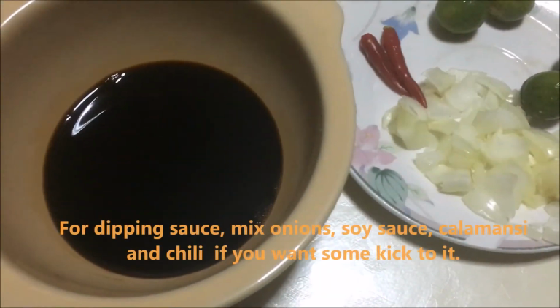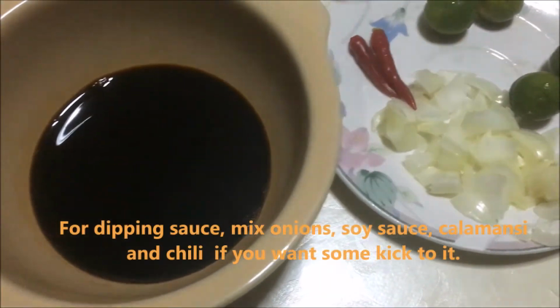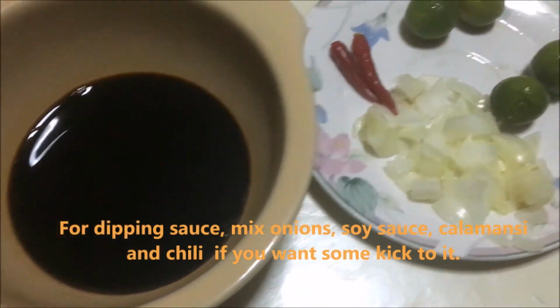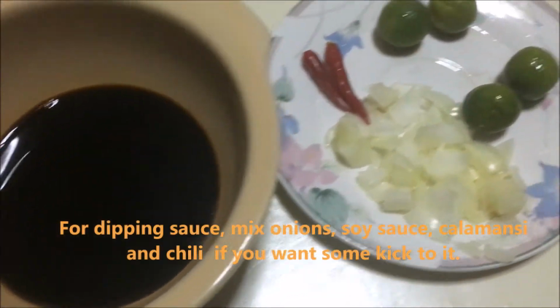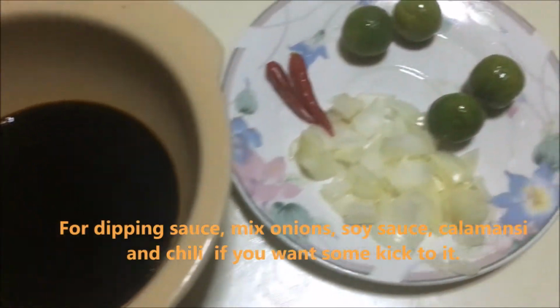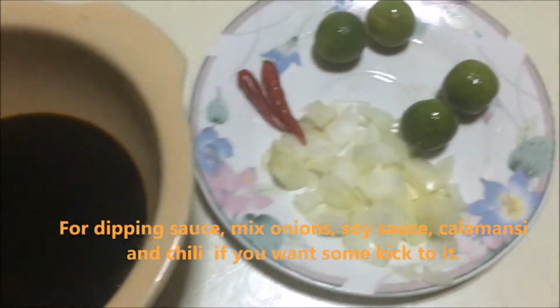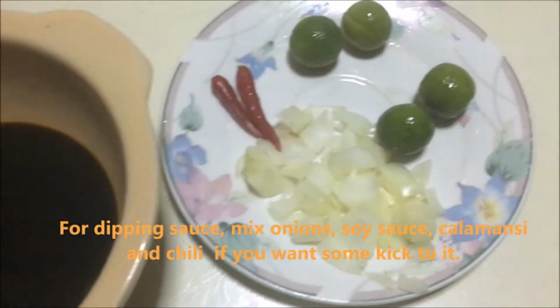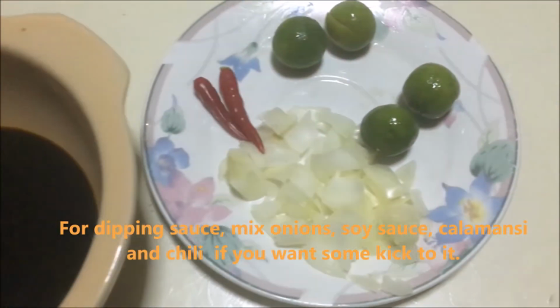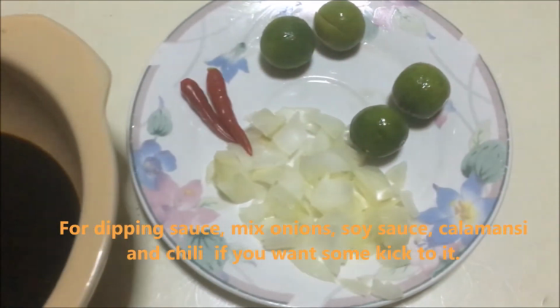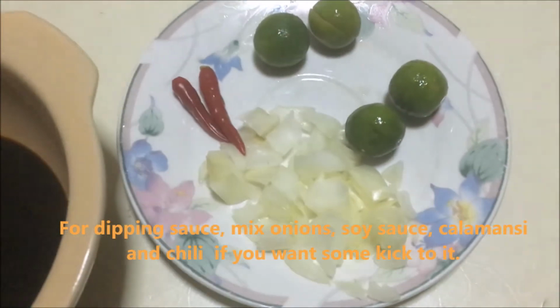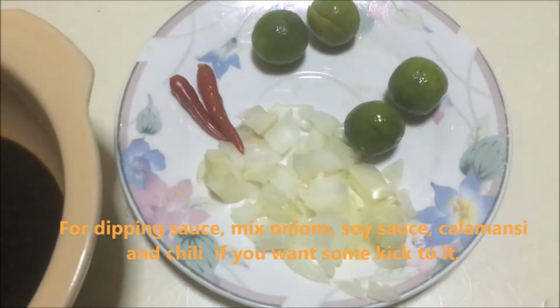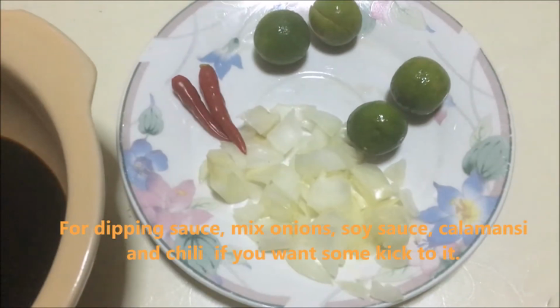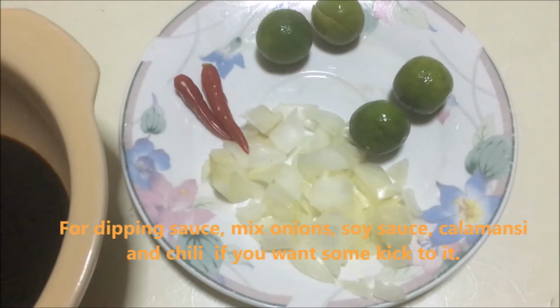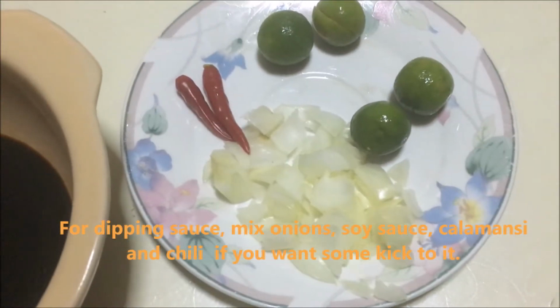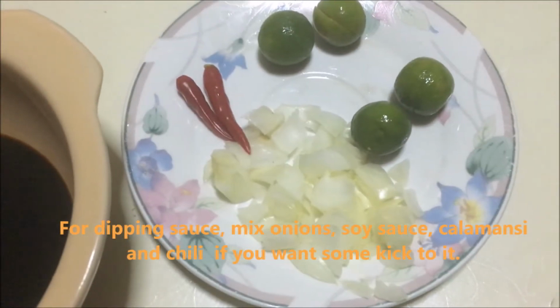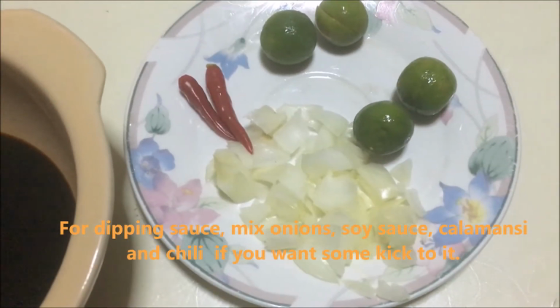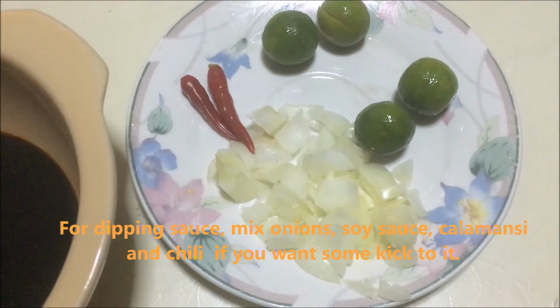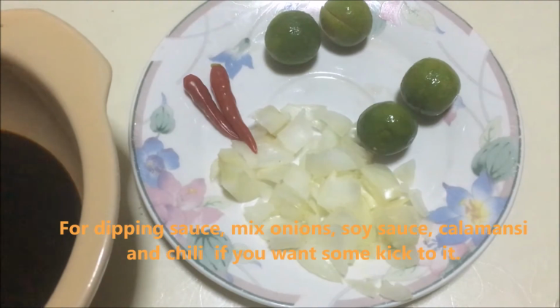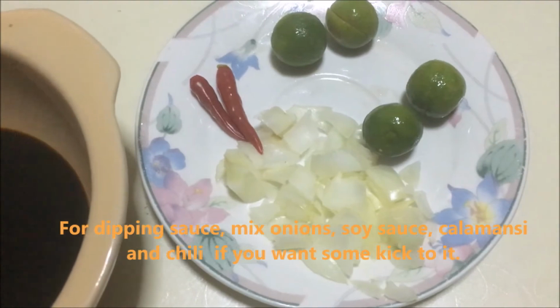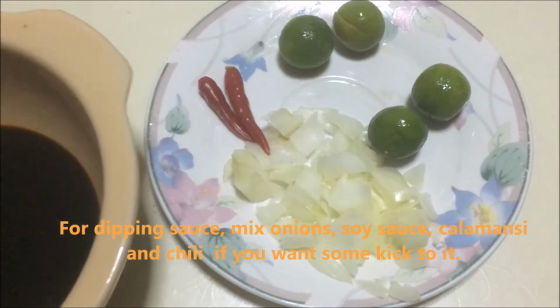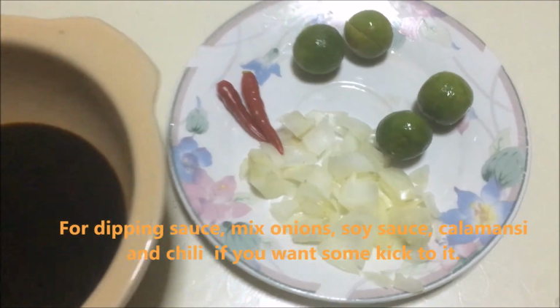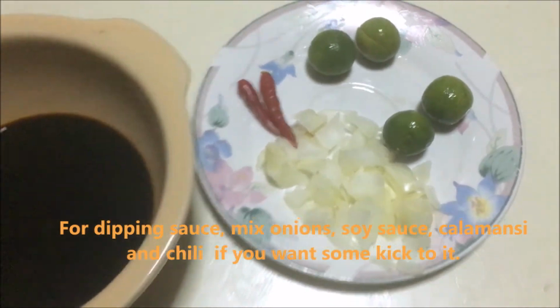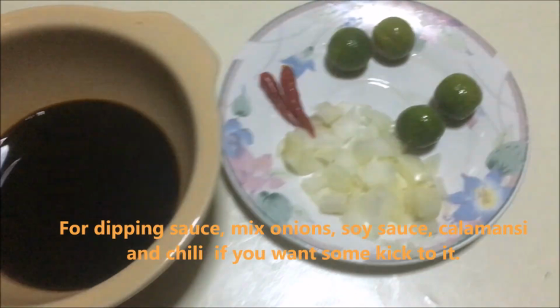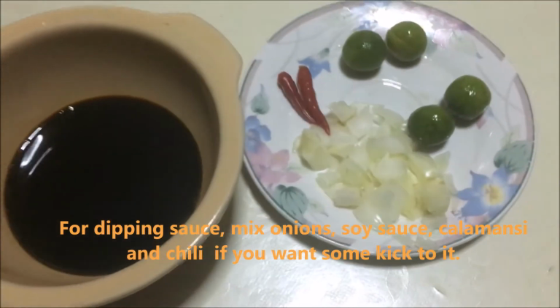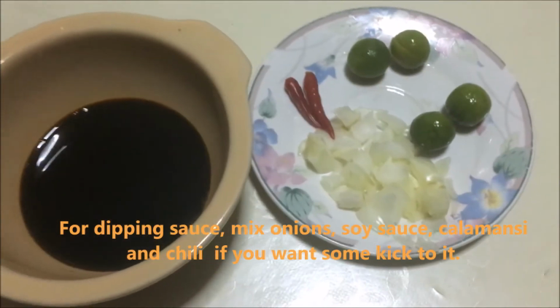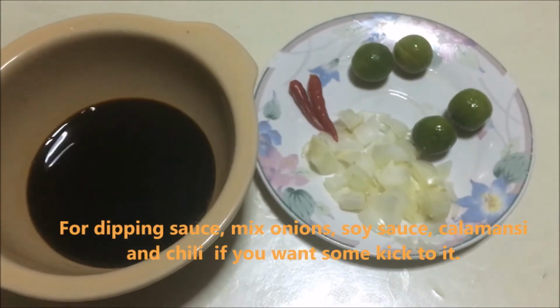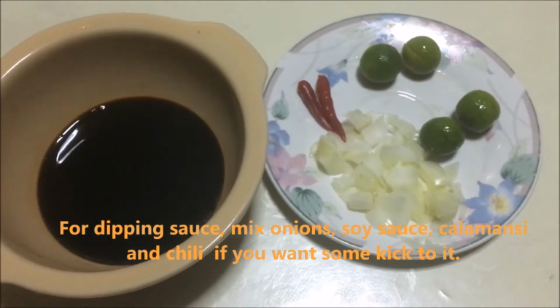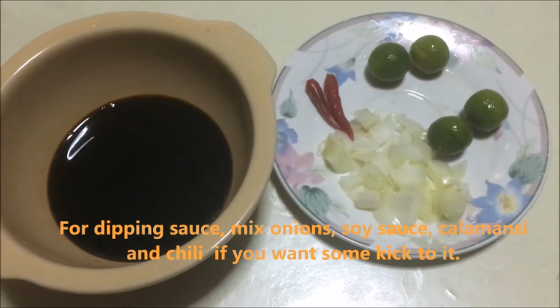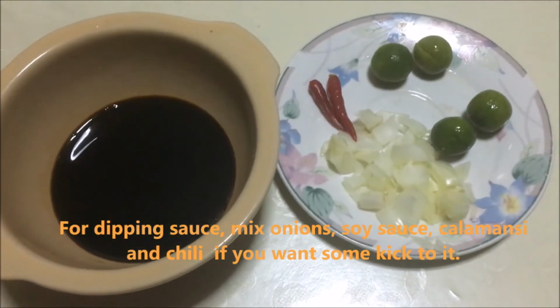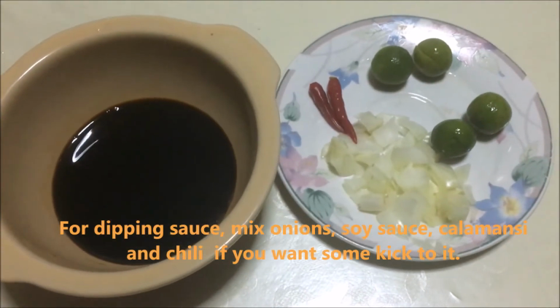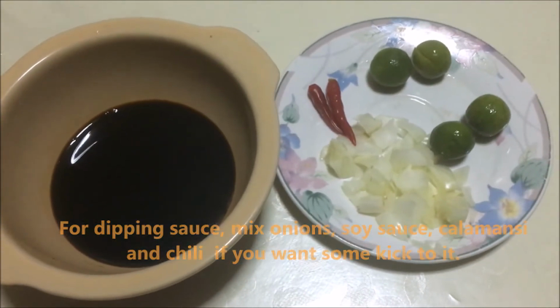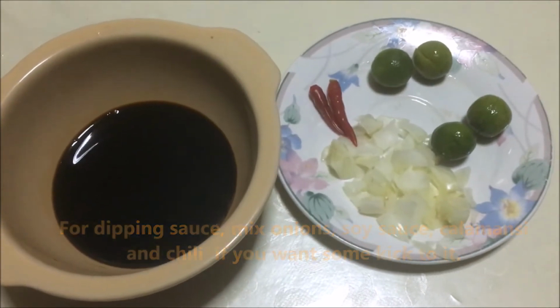For our dipping sauce, mix onions, soy sauce, calamansi juice, and chilies if you want some kick to it.